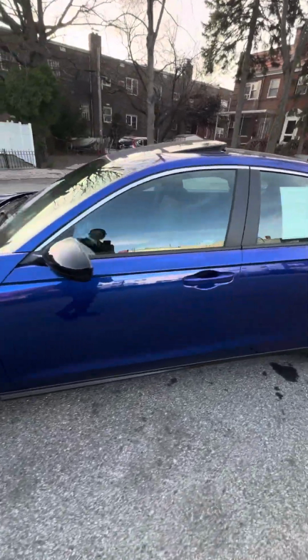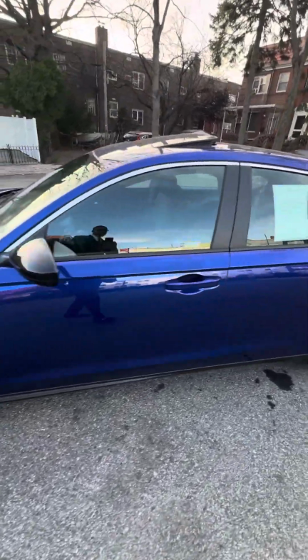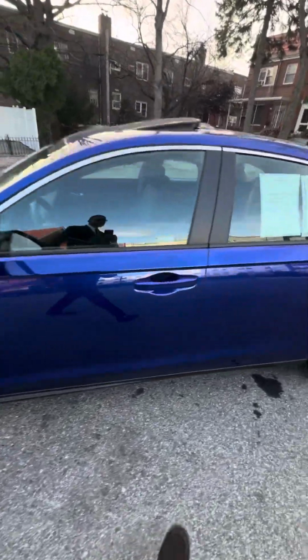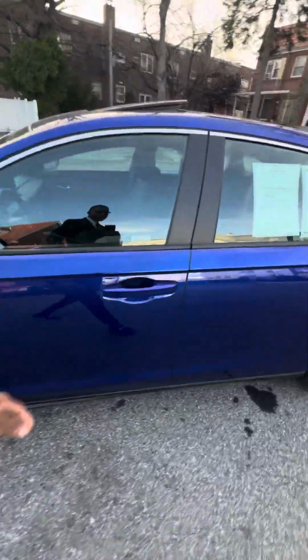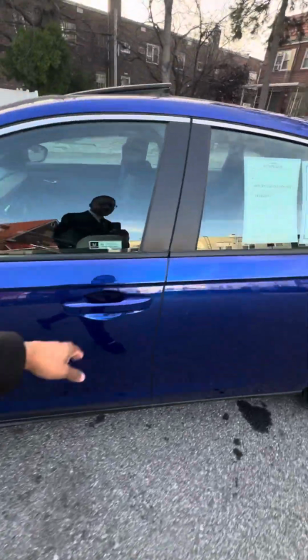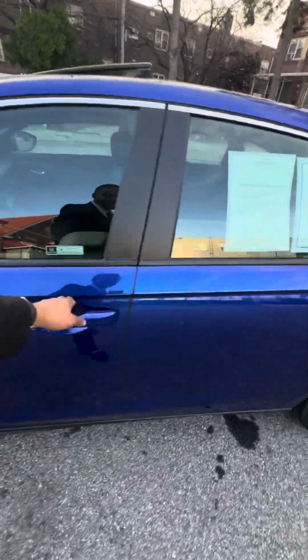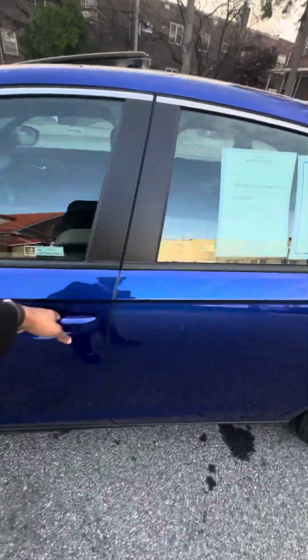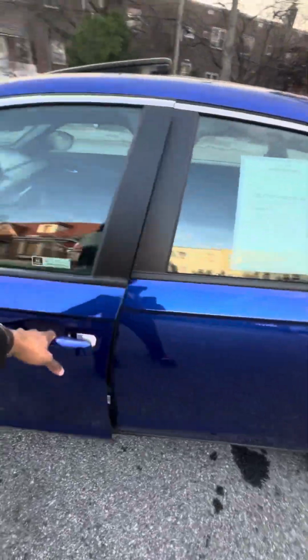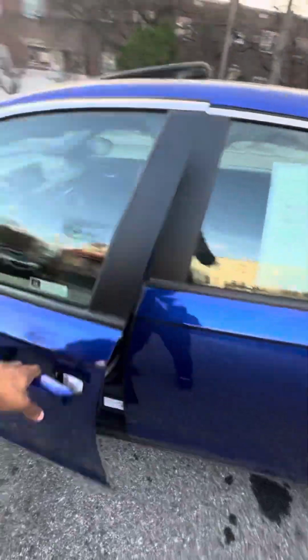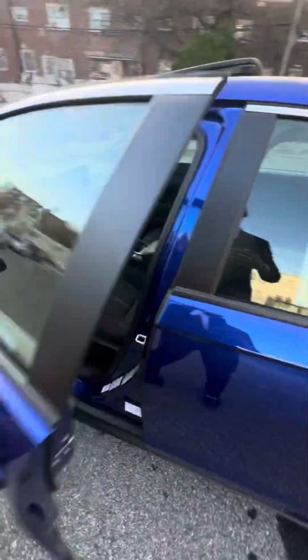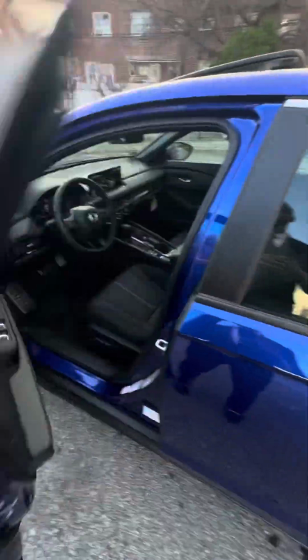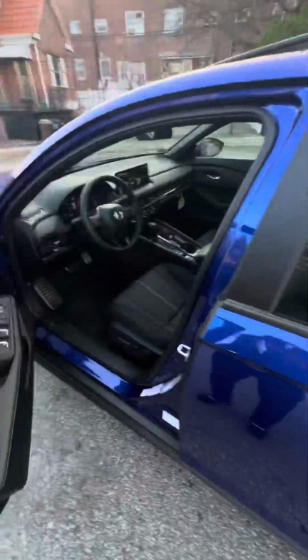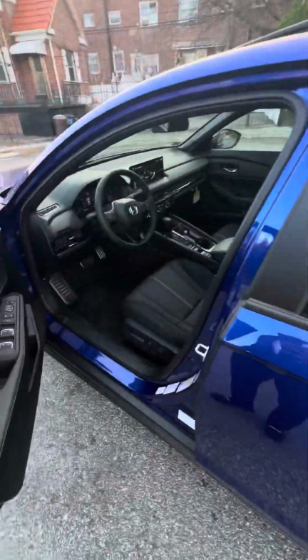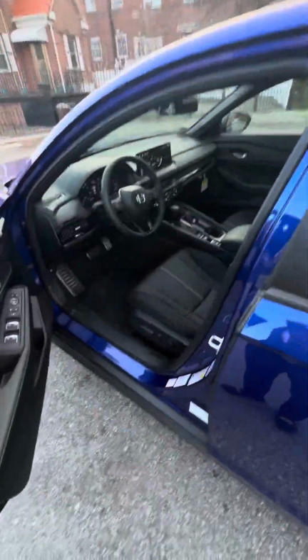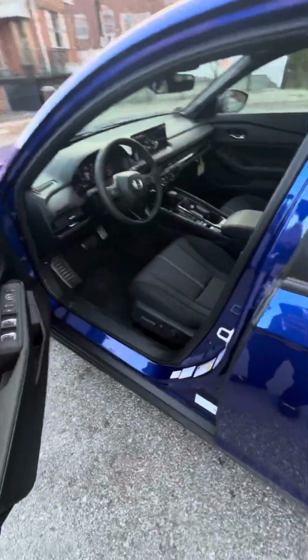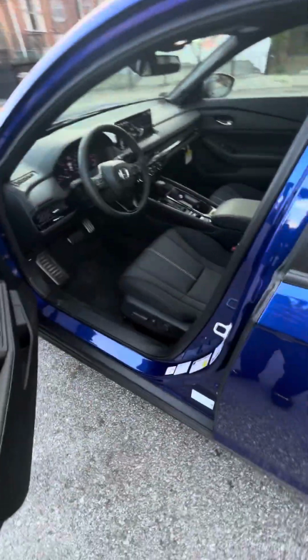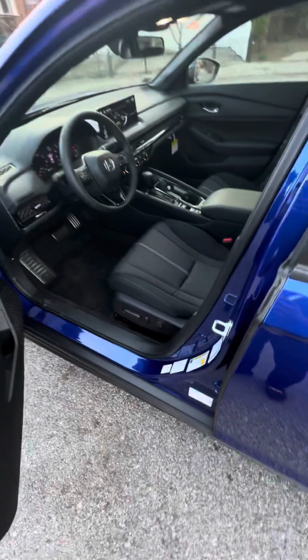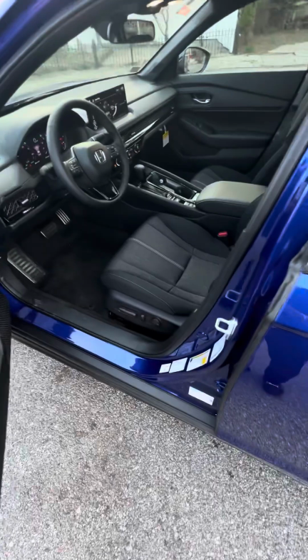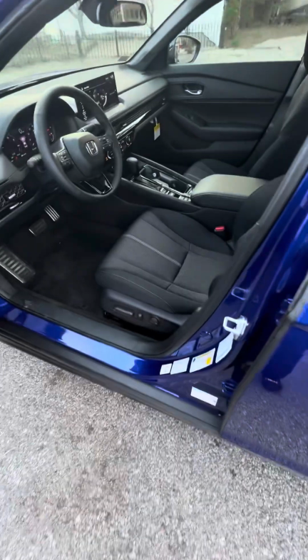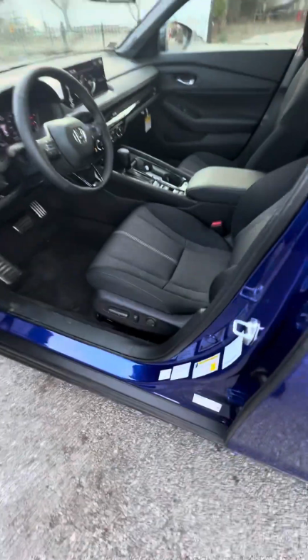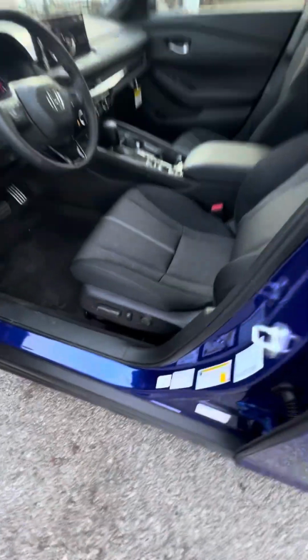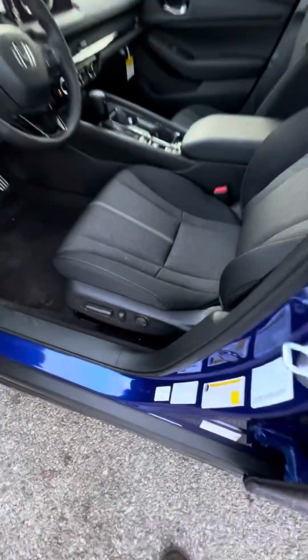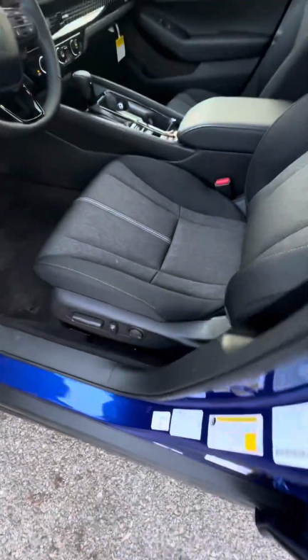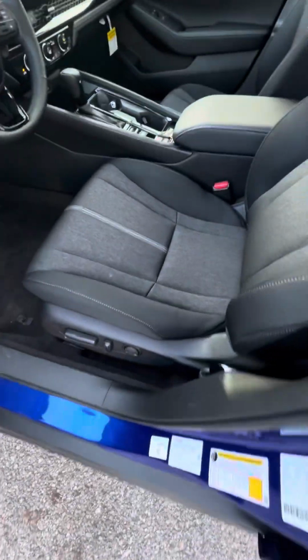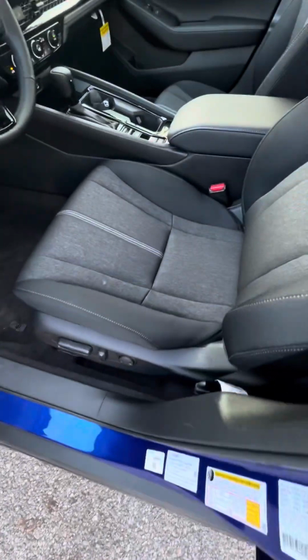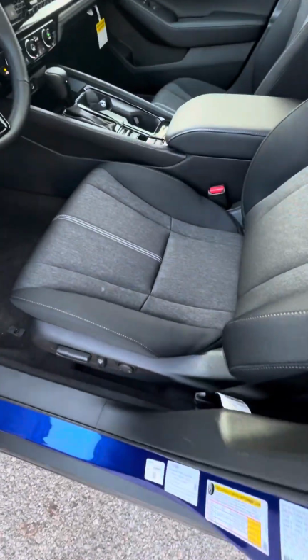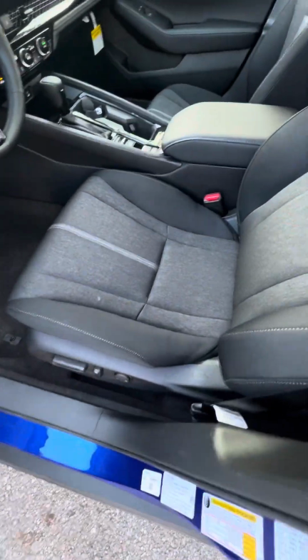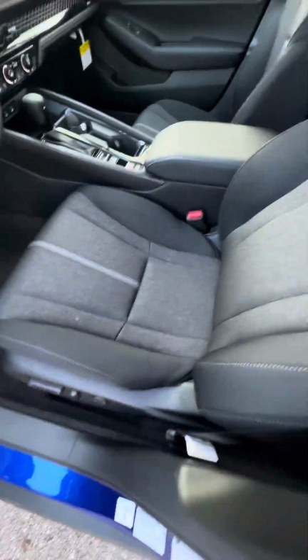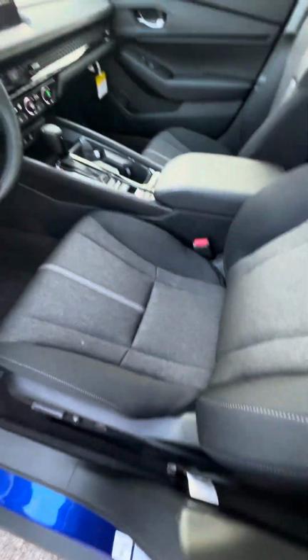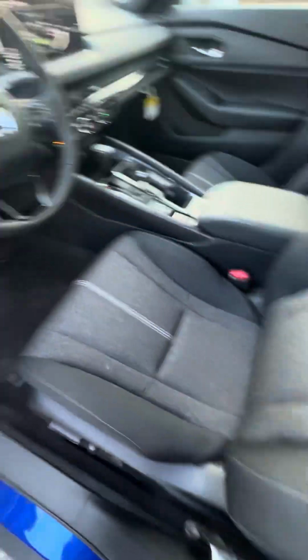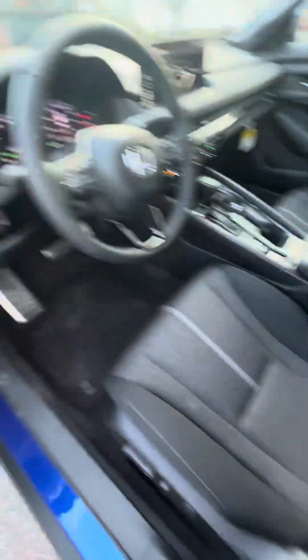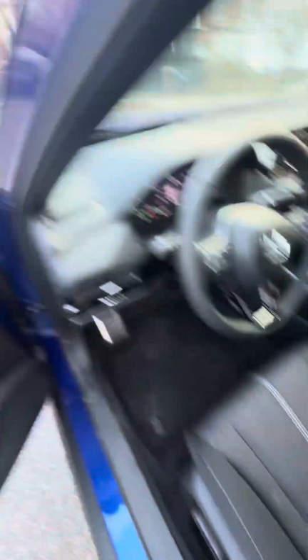Hopping inside, it does have keyless entry including remote start. You have power seats, lumbar support, nice cloth upholstery.